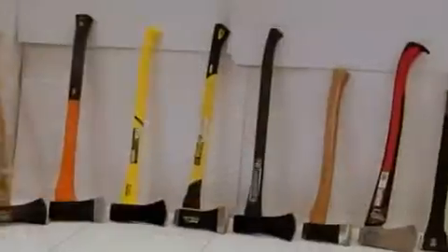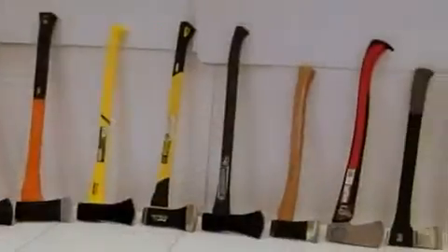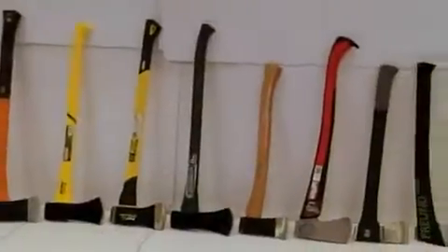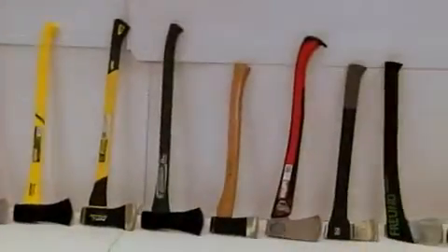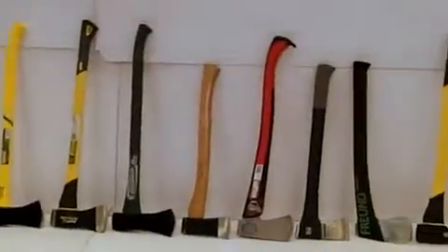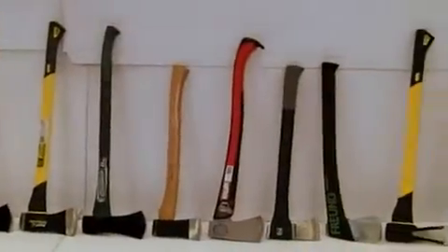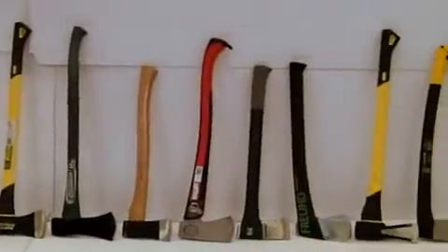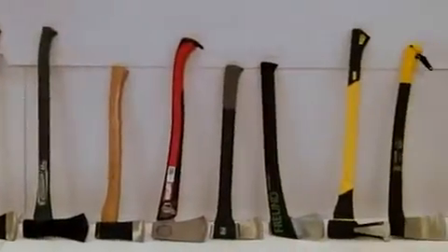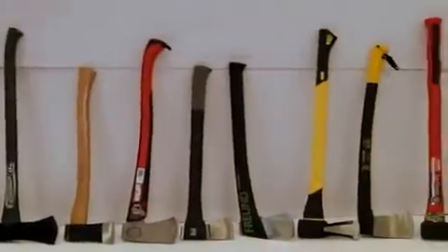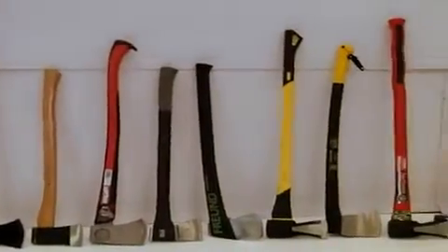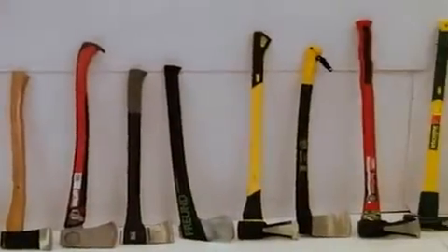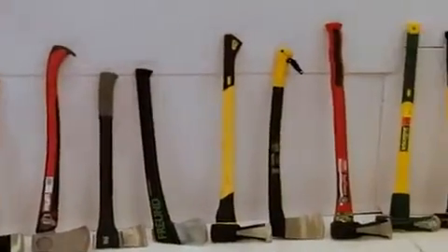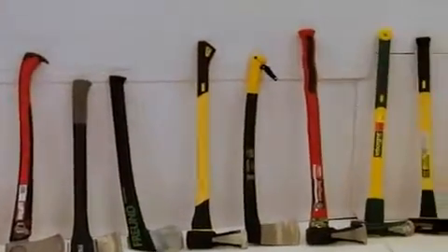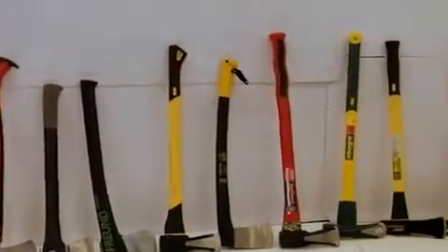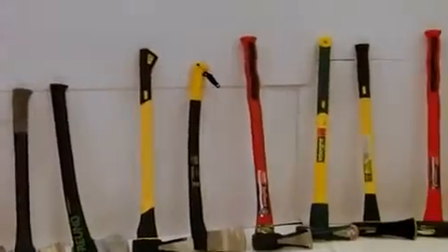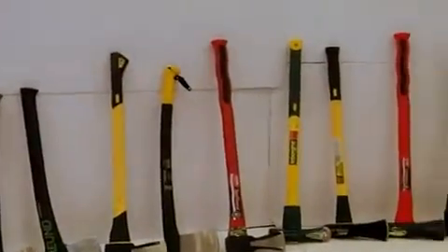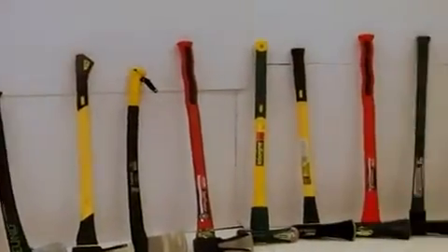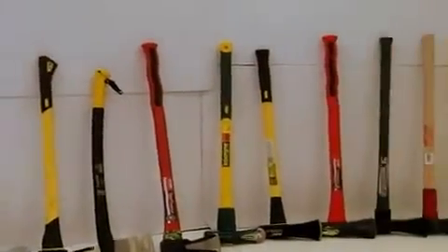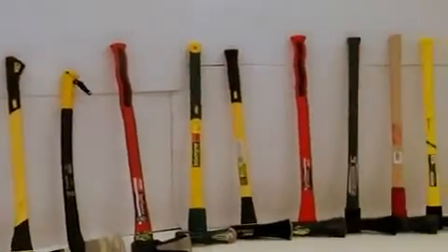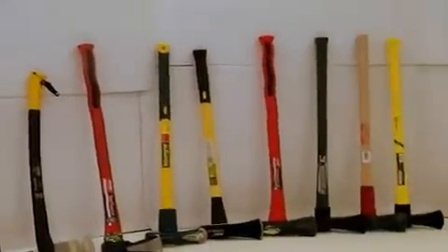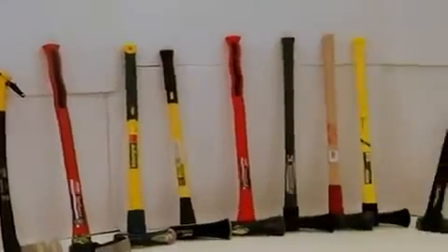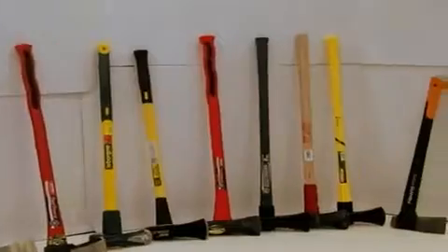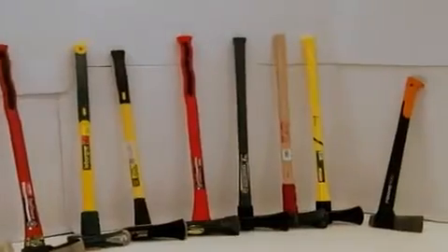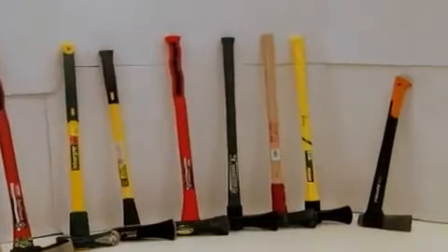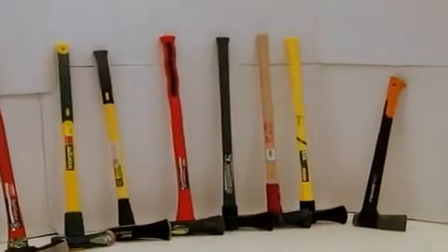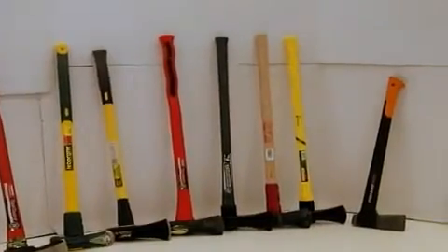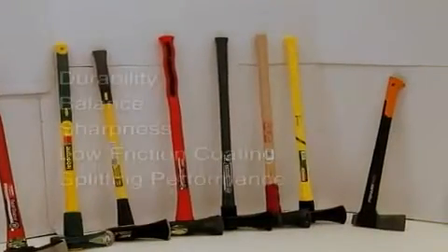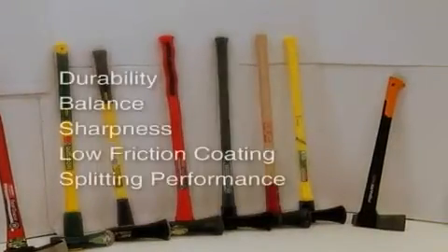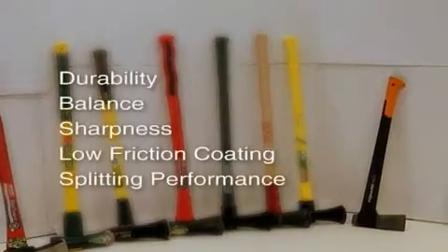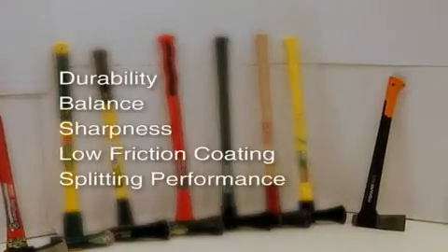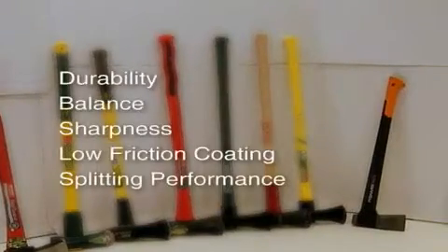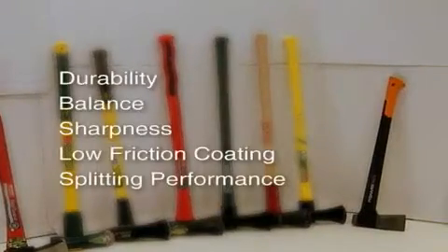We tested ours against other modern axes. The comparison focused on certain key points.